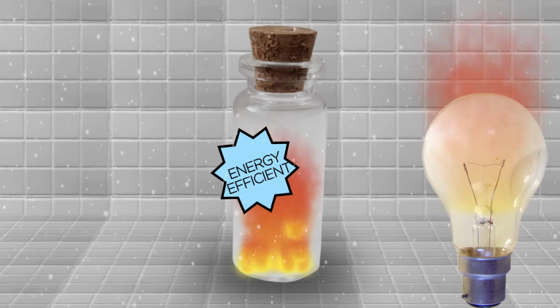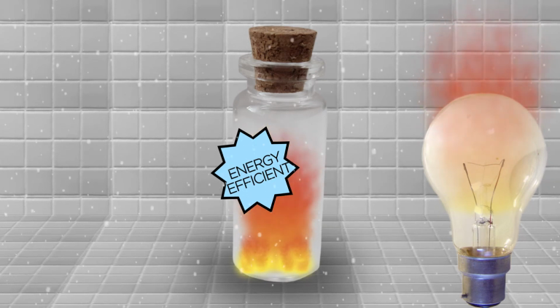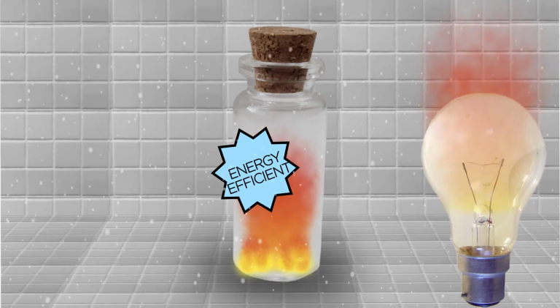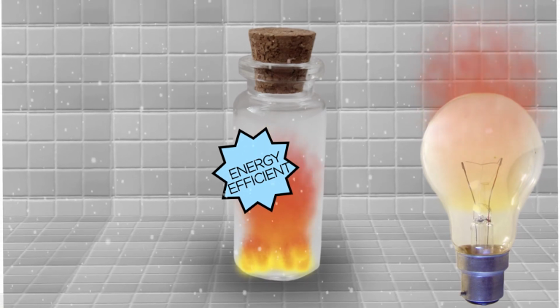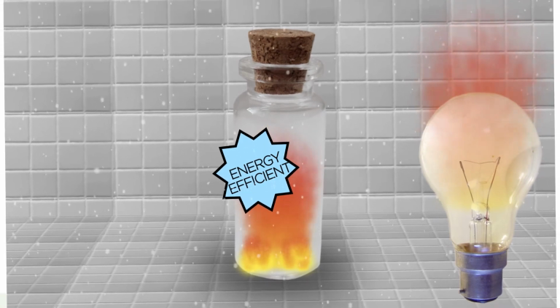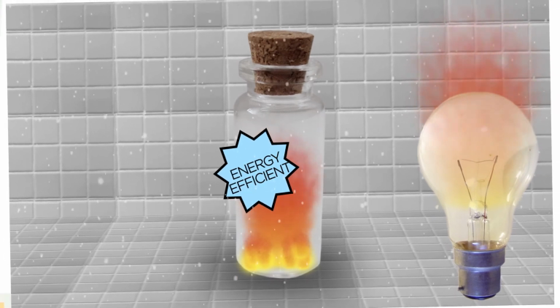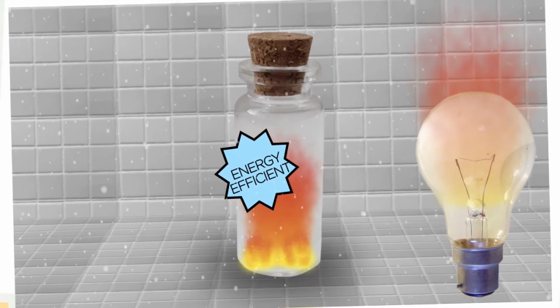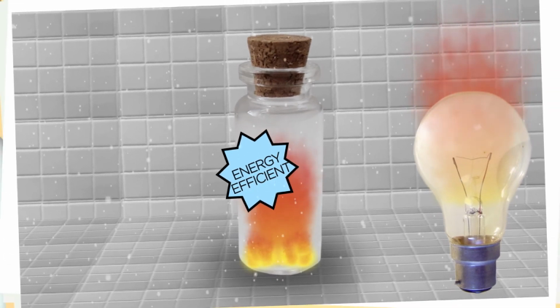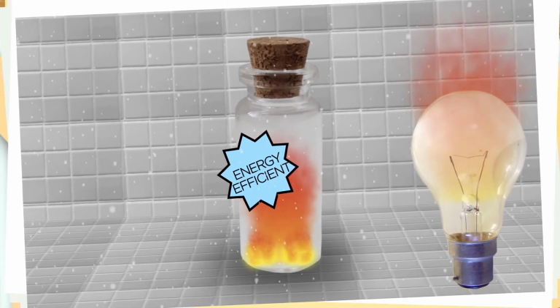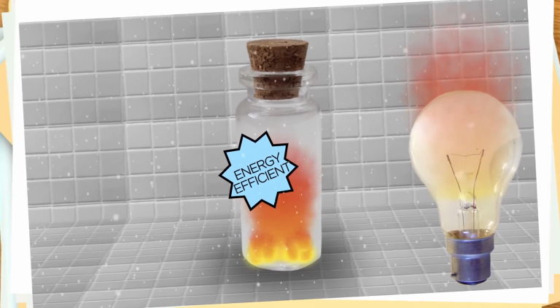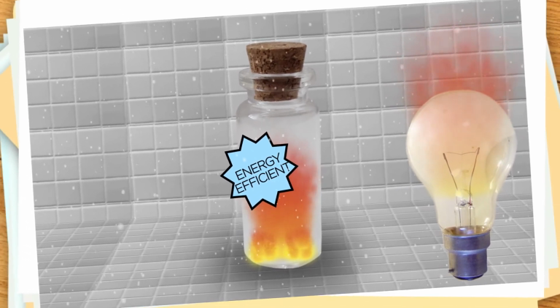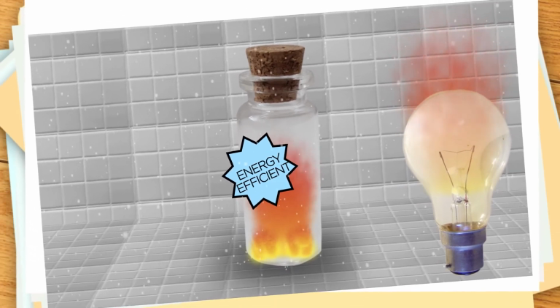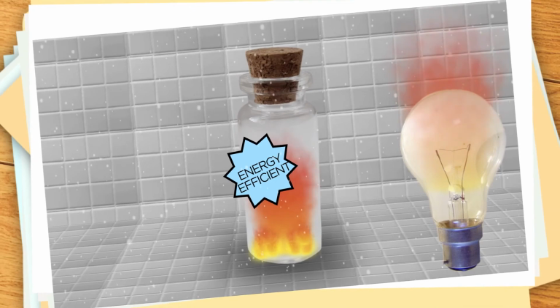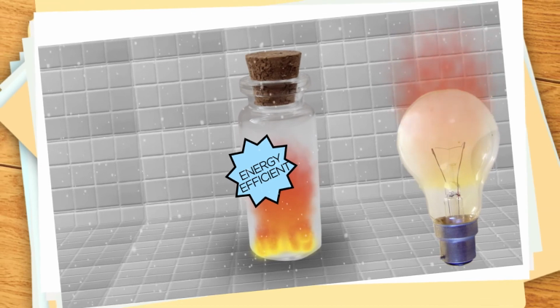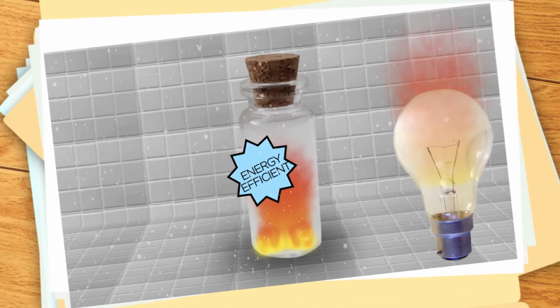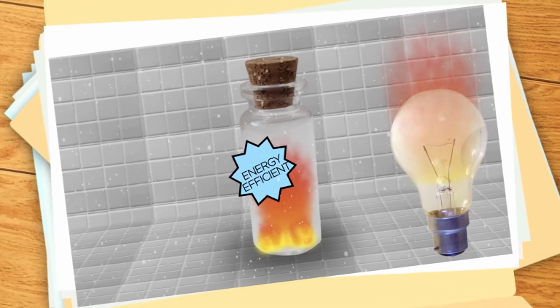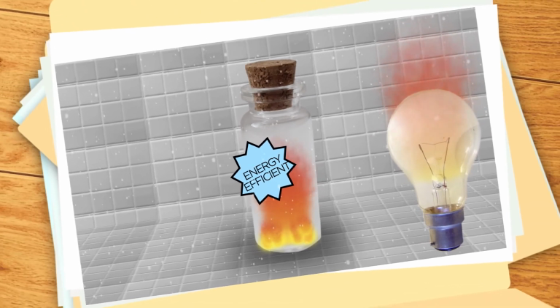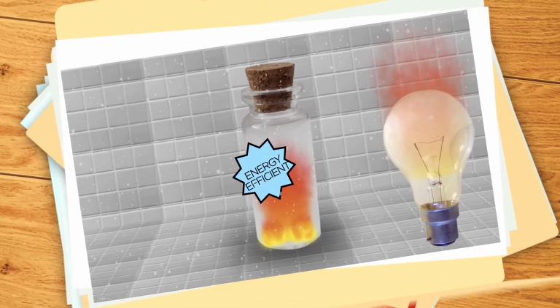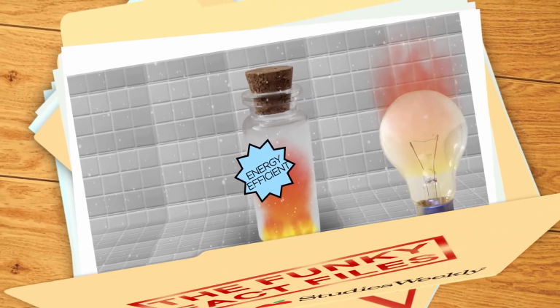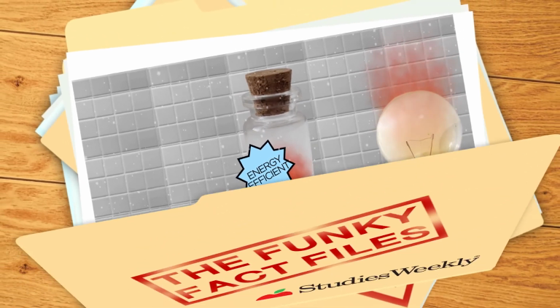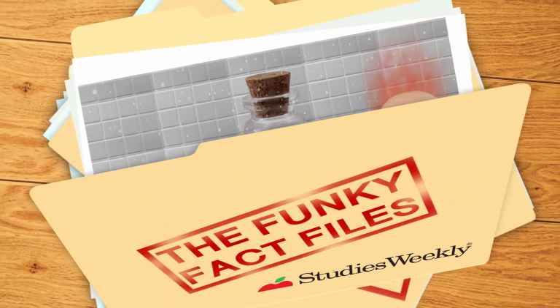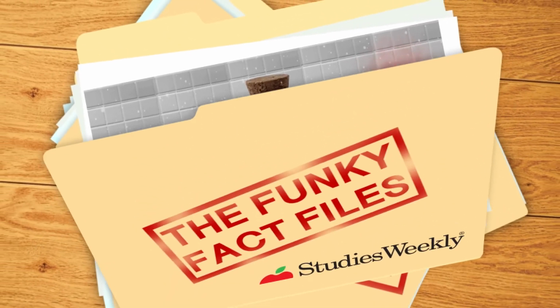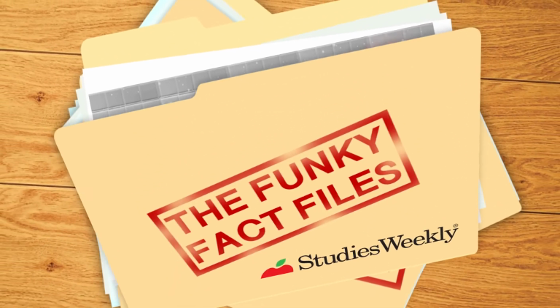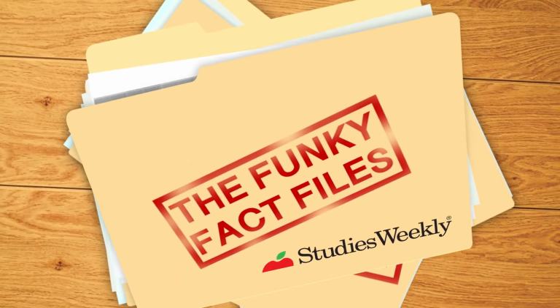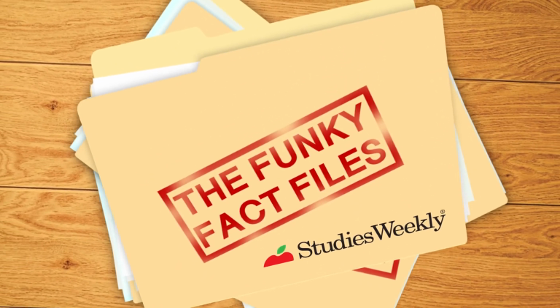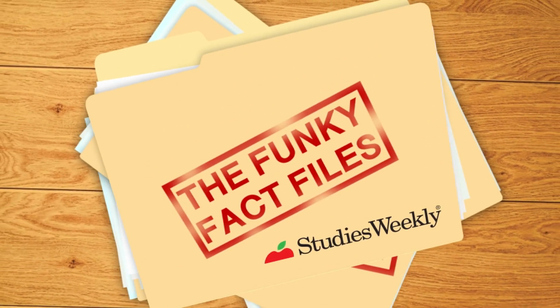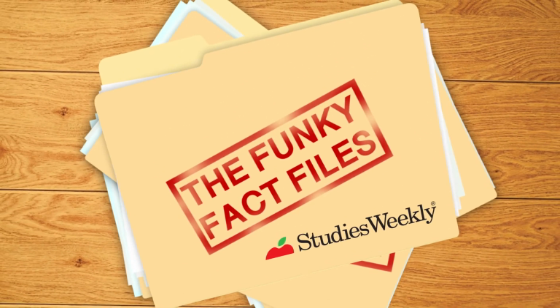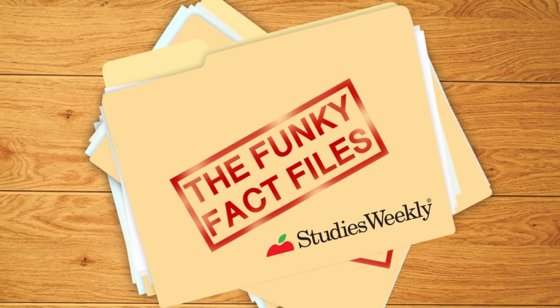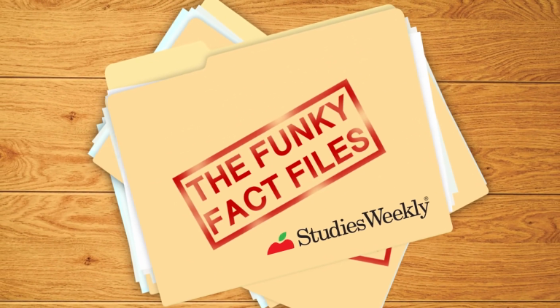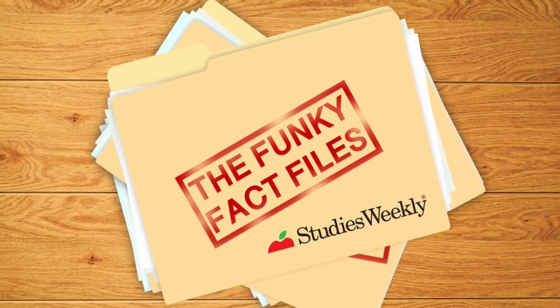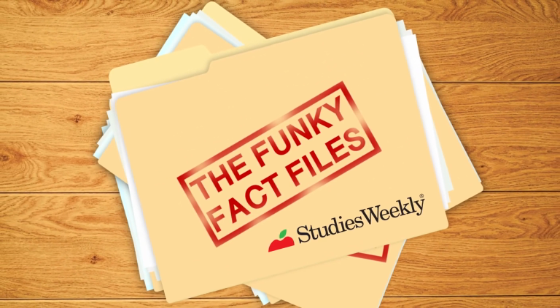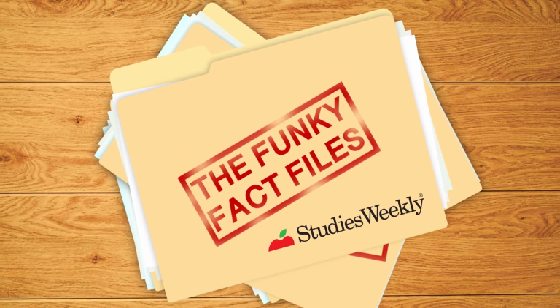And there you have it — five funky facts from the Funky Fact Files. Don't forget to subscribe to our channel and enjoy all the other videos we have to offer.